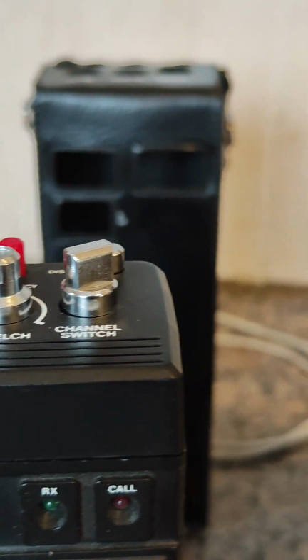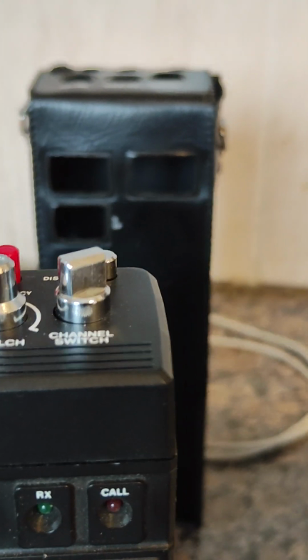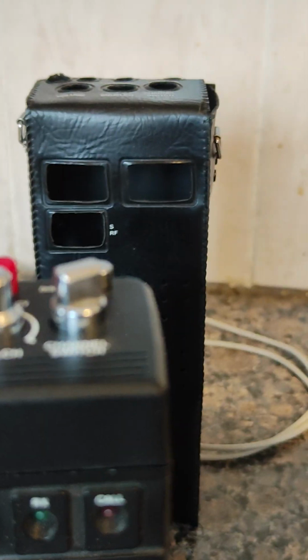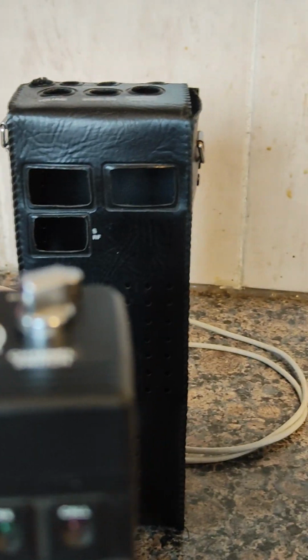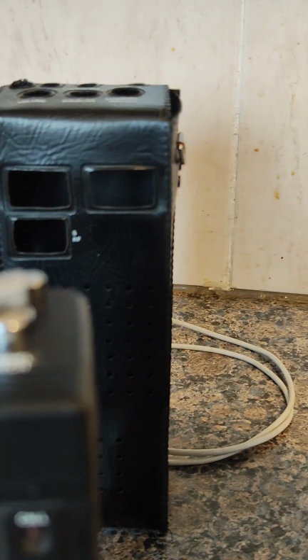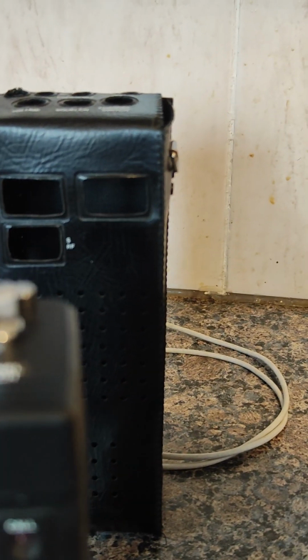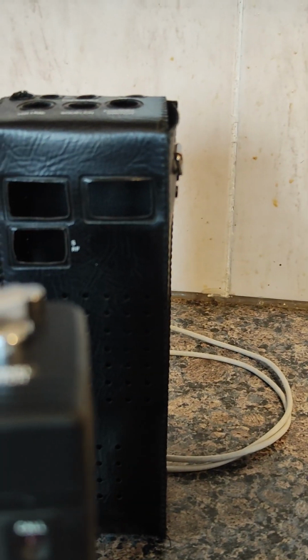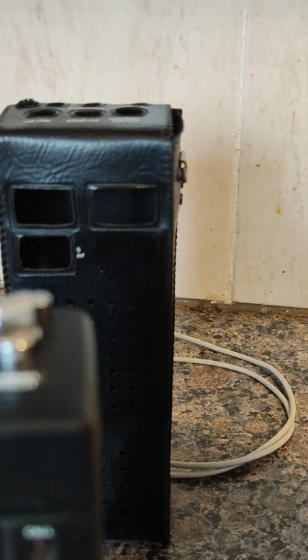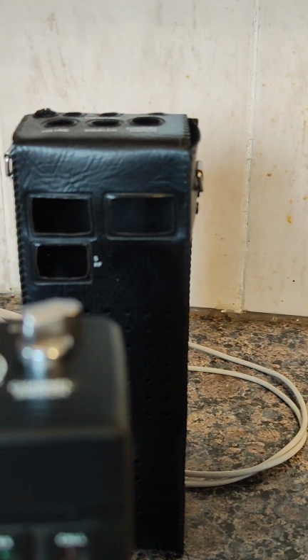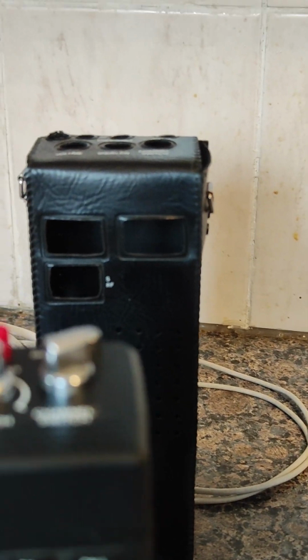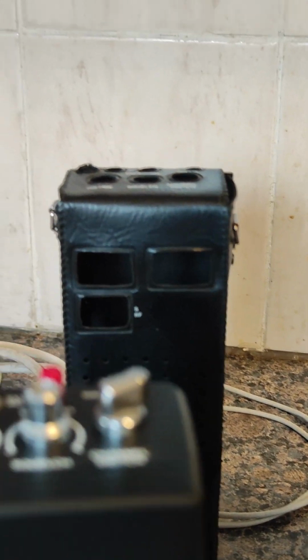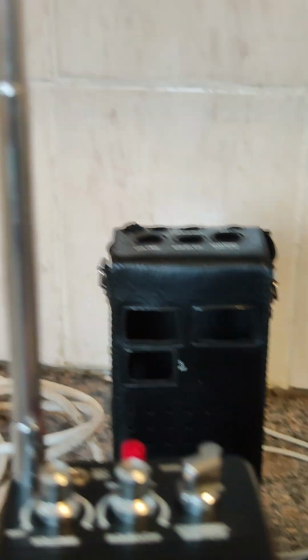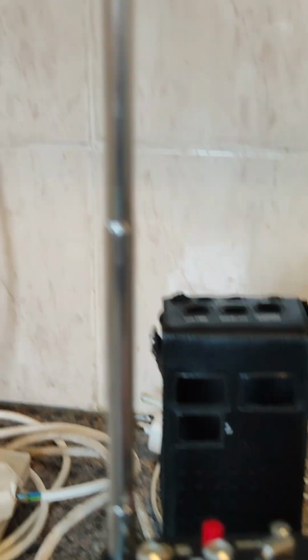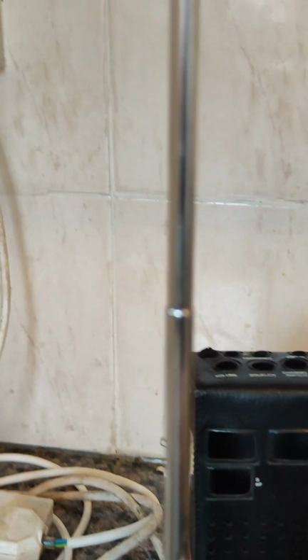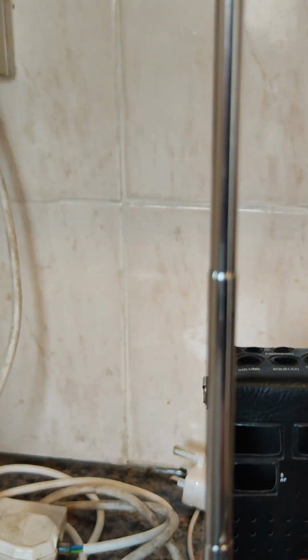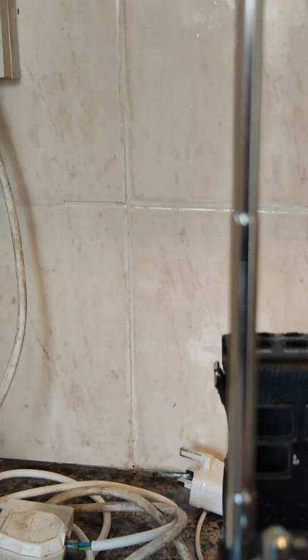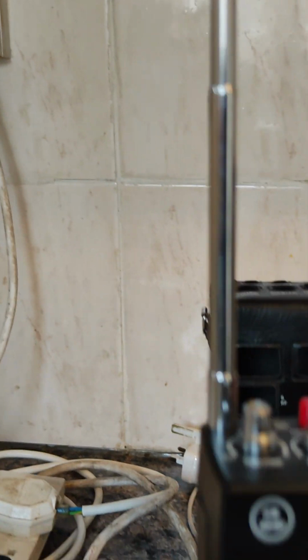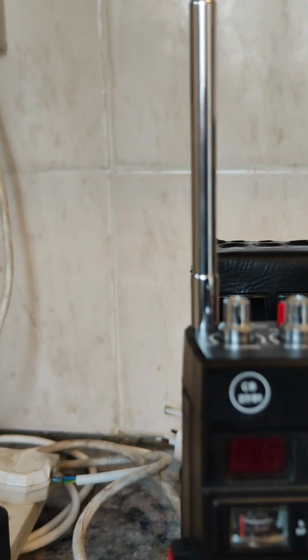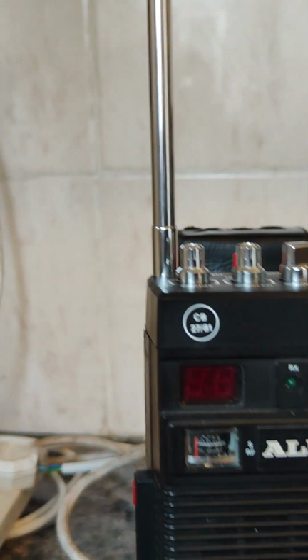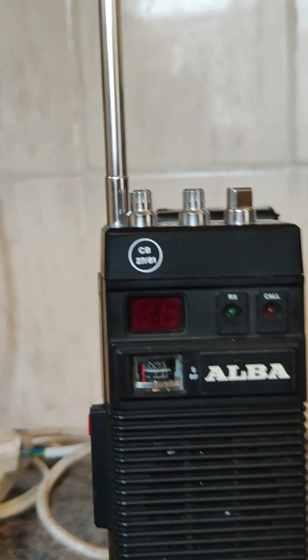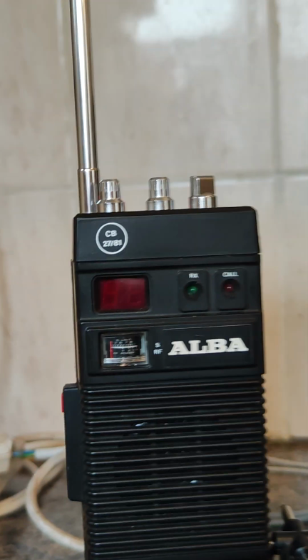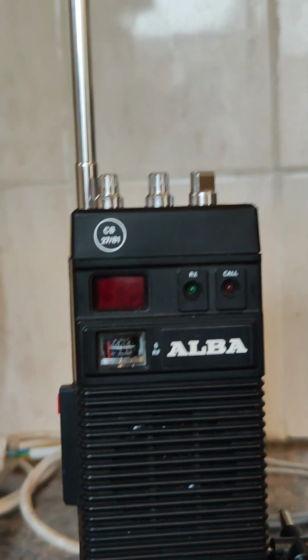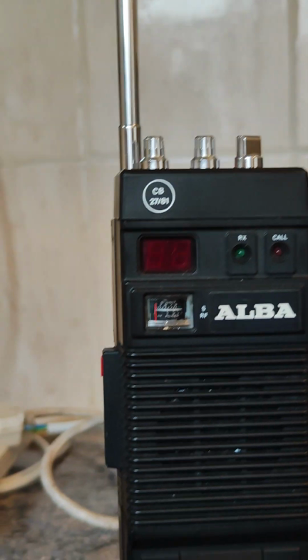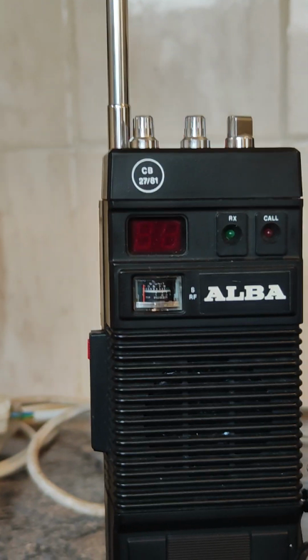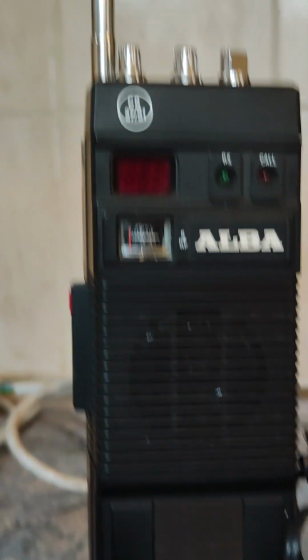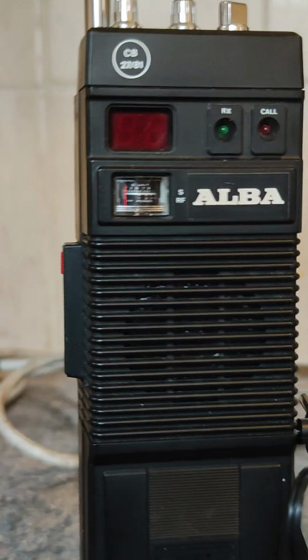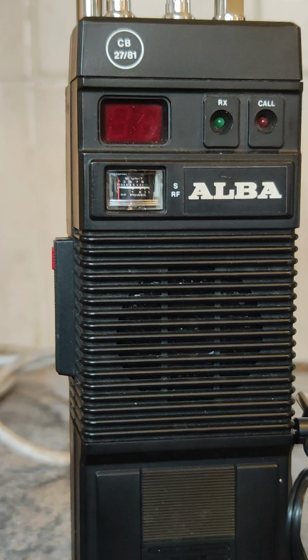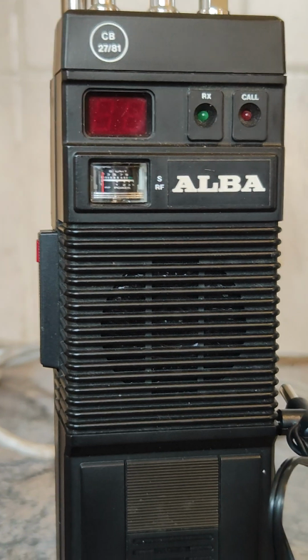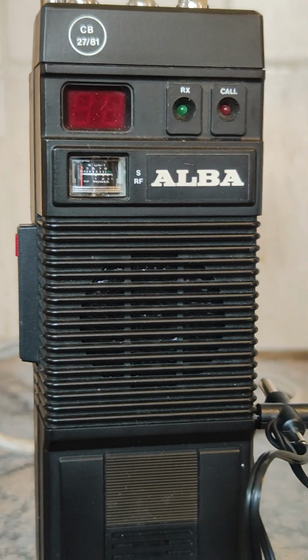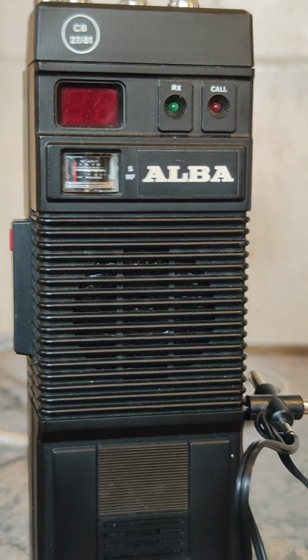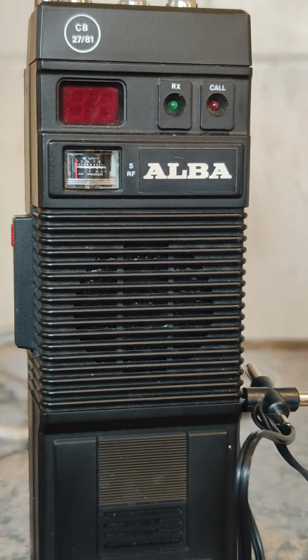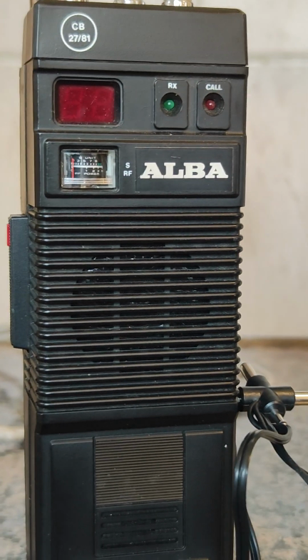Behind them you've got the display lamp and the channel 9 button. I'll show you them in action in a second.